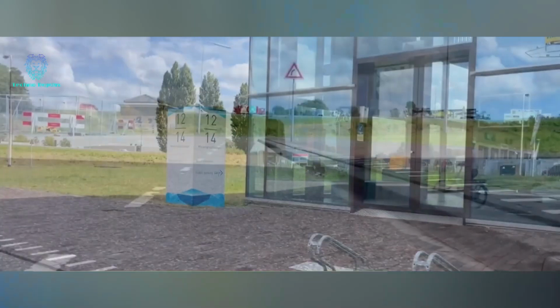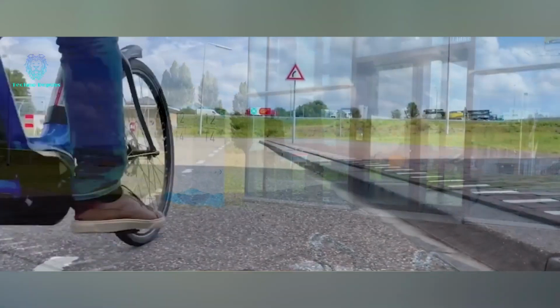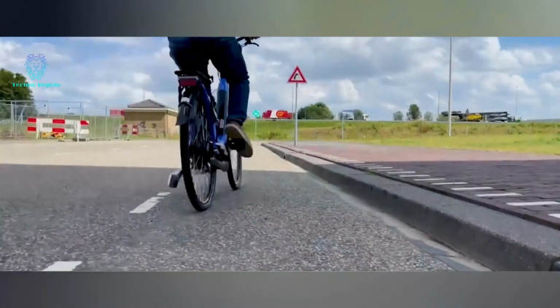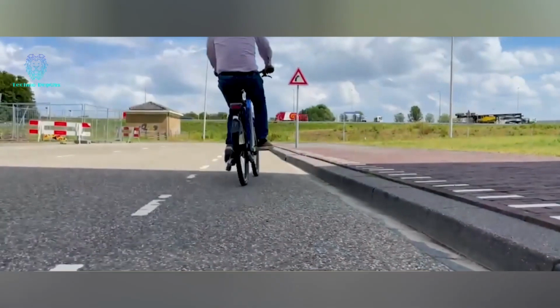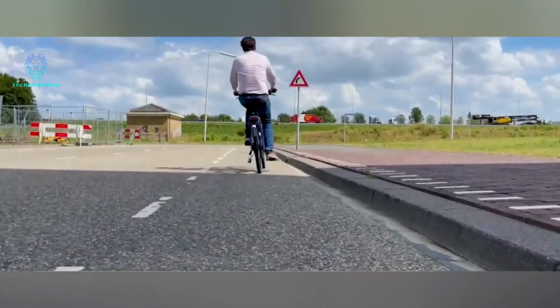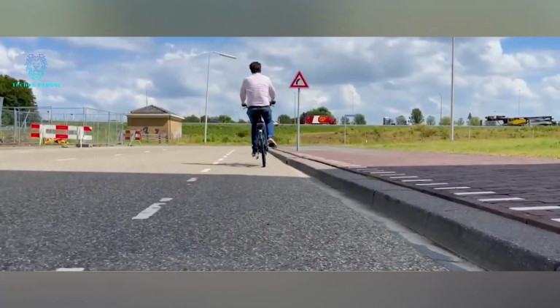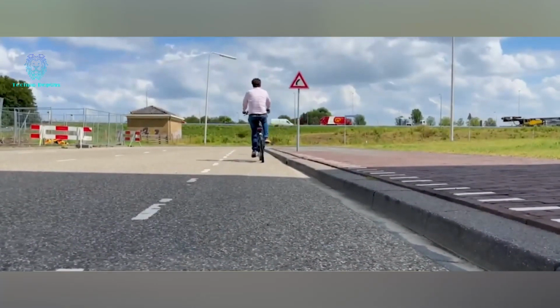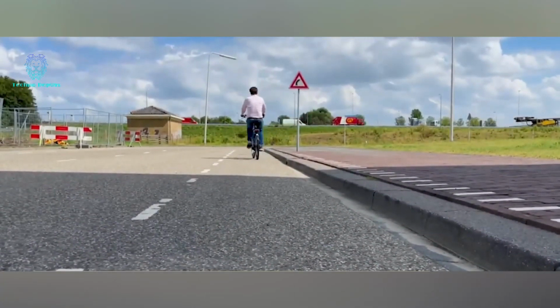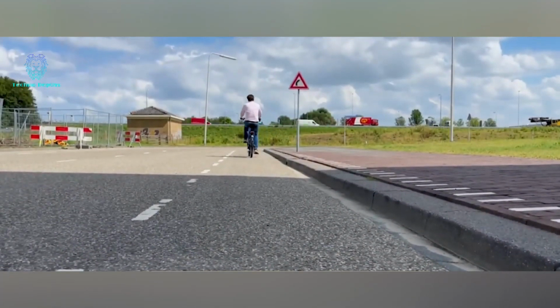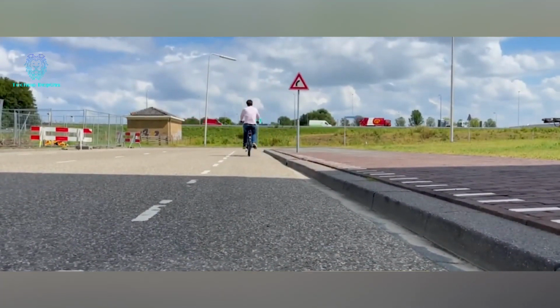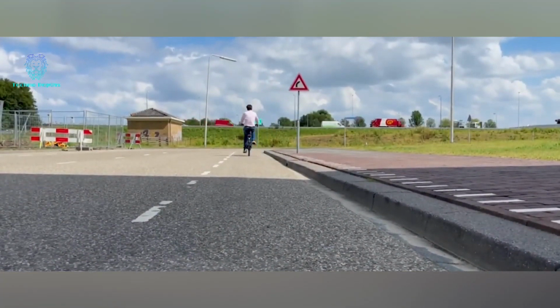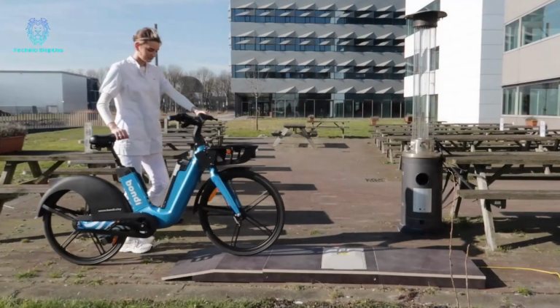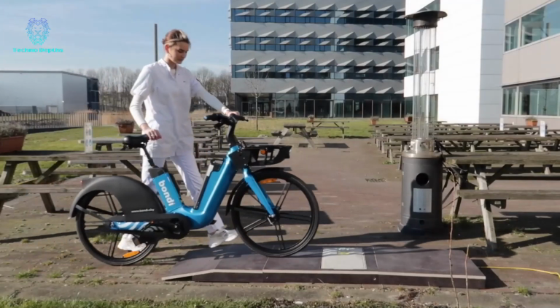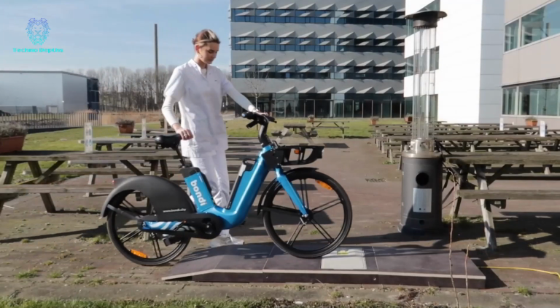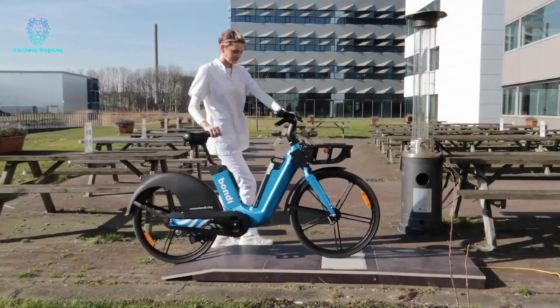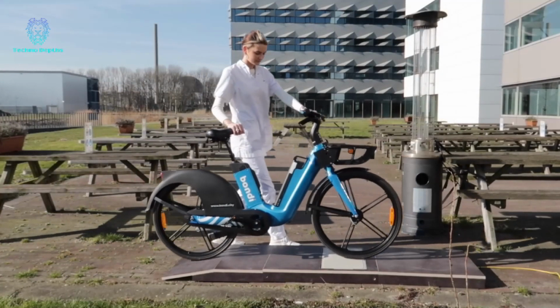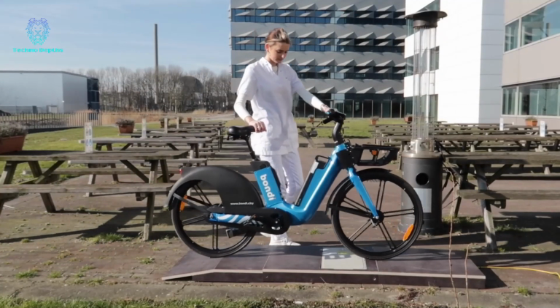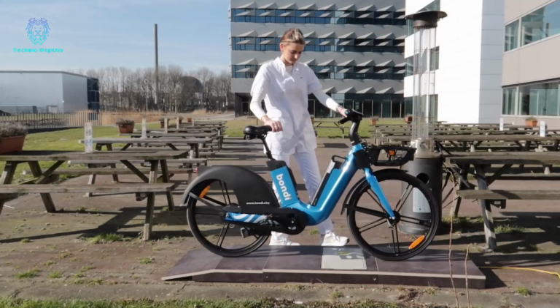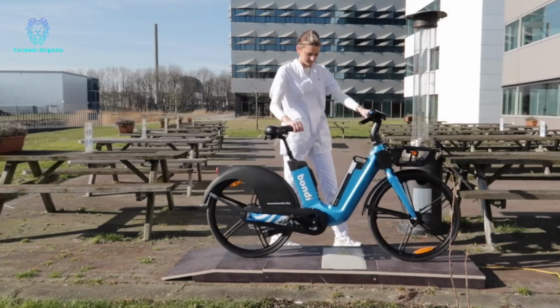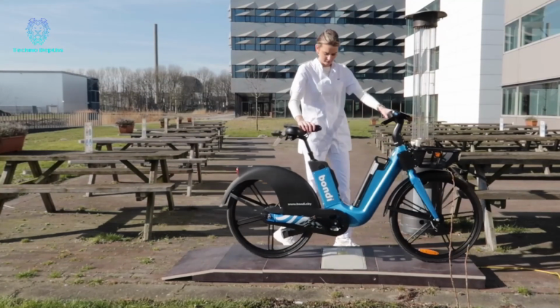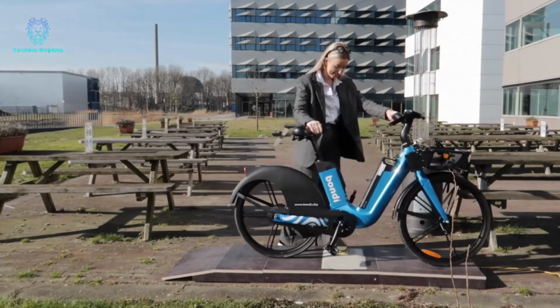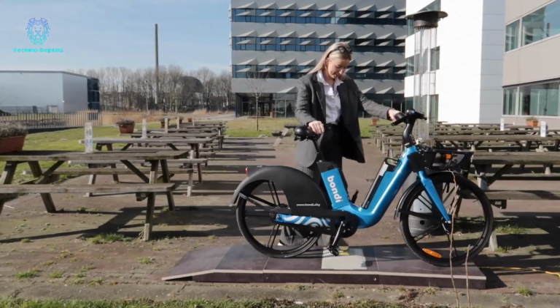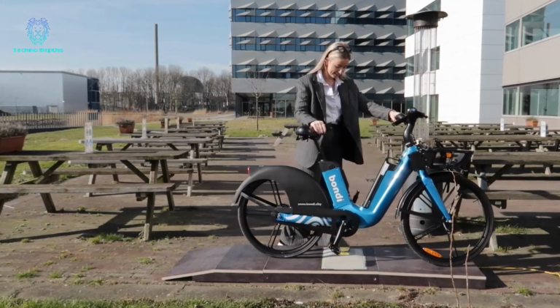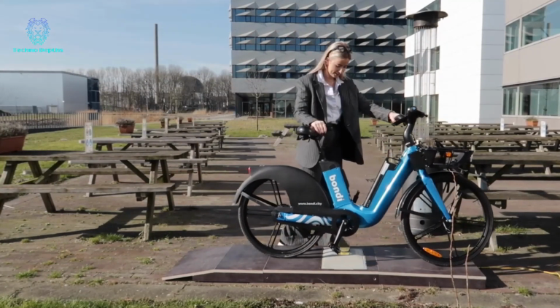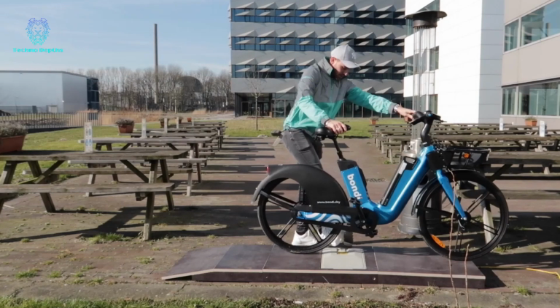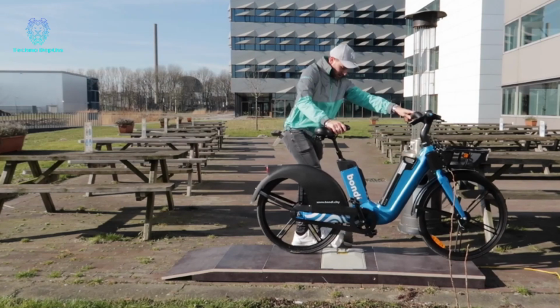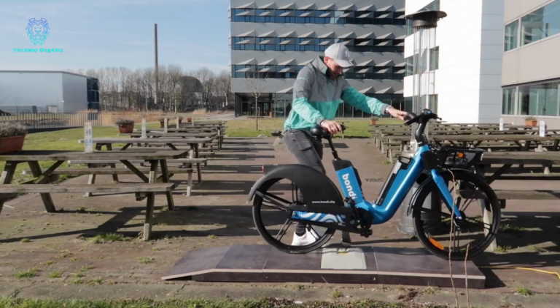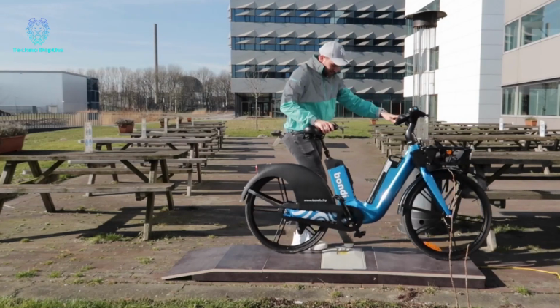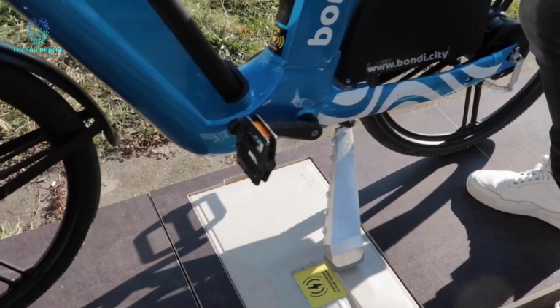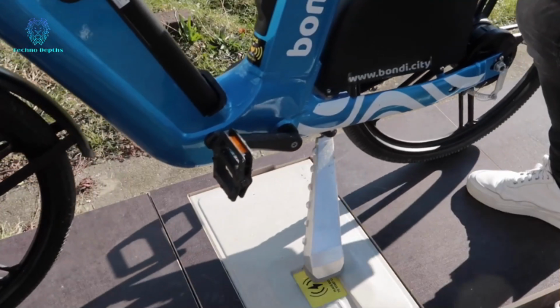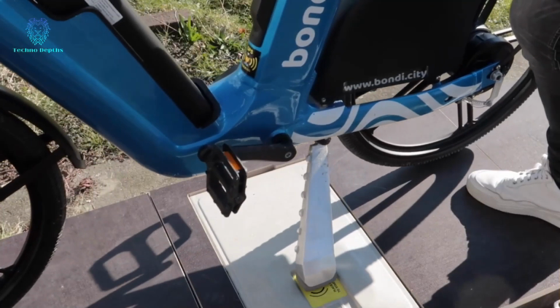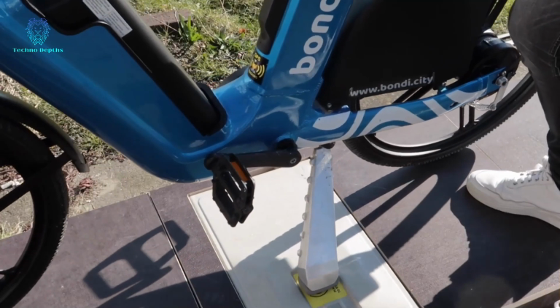Moreover, as all the tiles are connected to the cloud, they can be controlled remotely, a highly appealing feature for rental businesses.